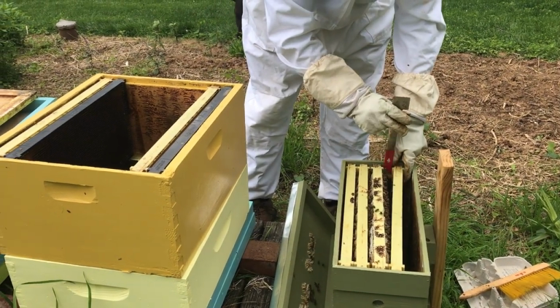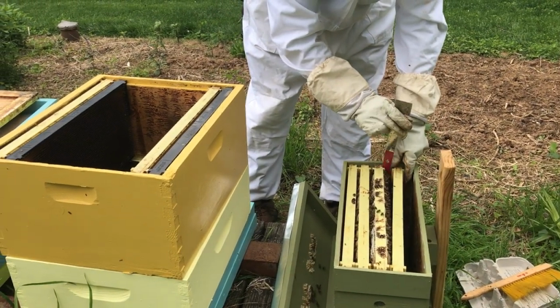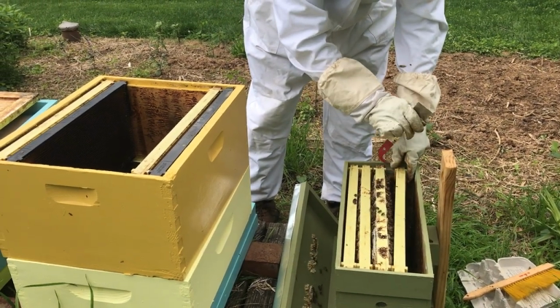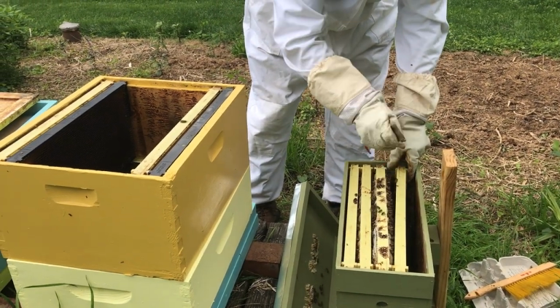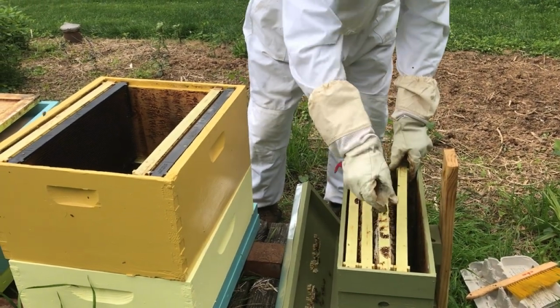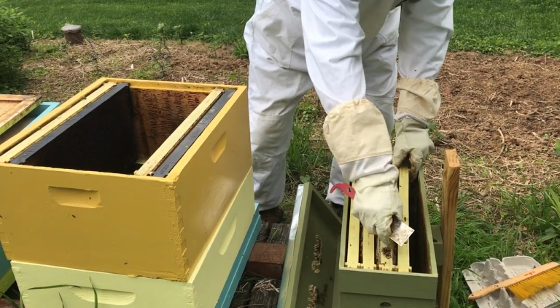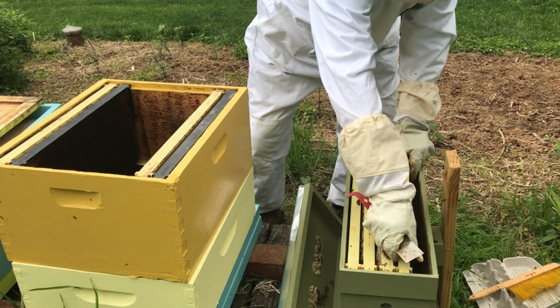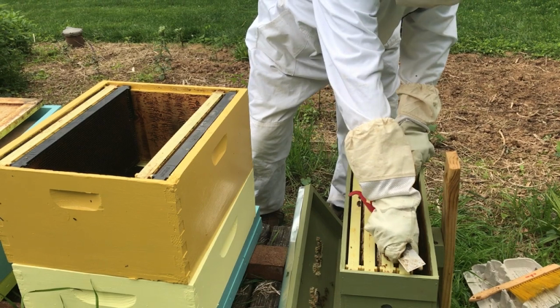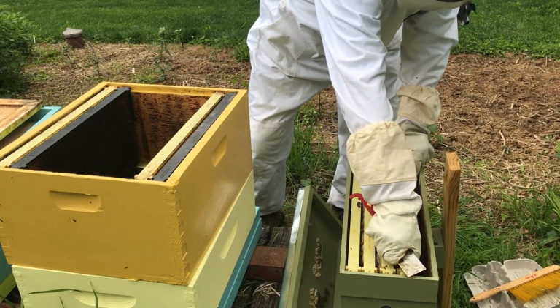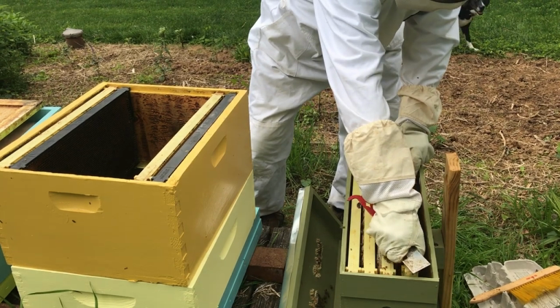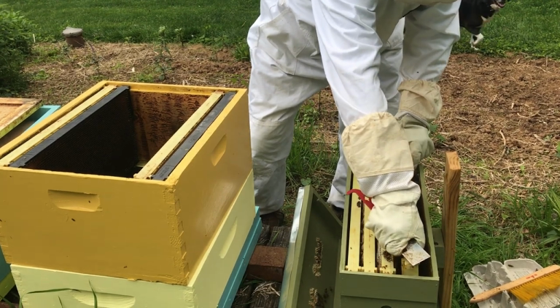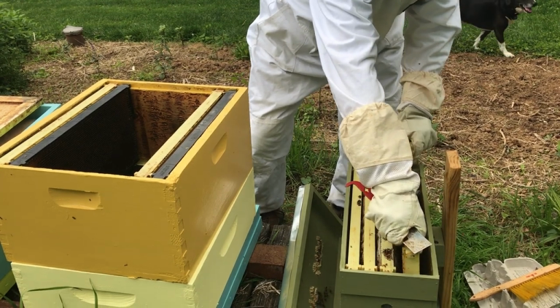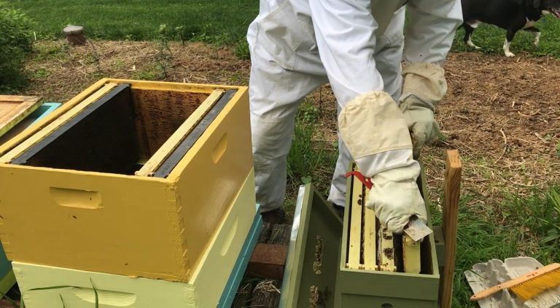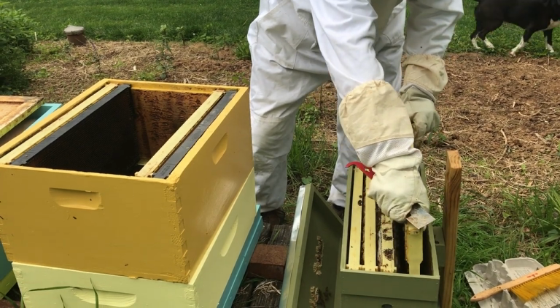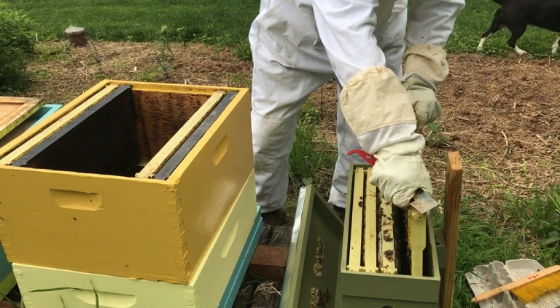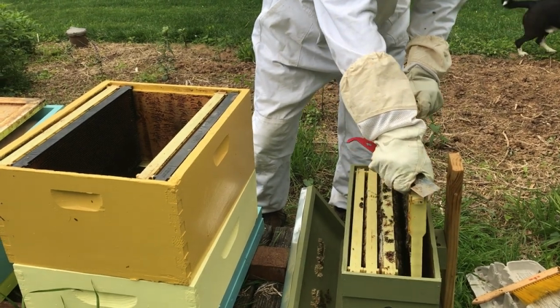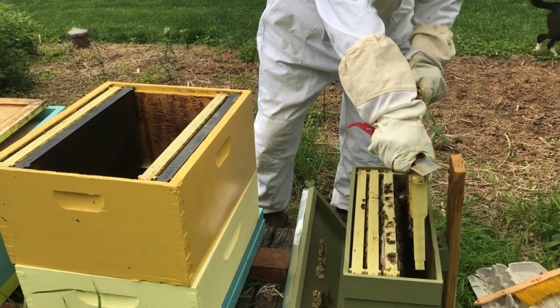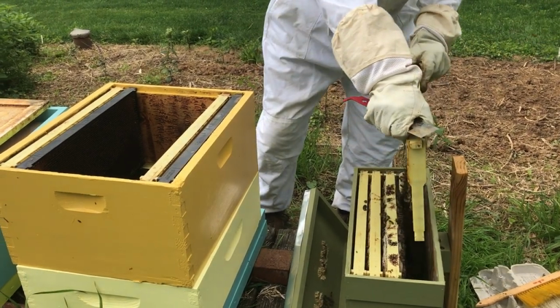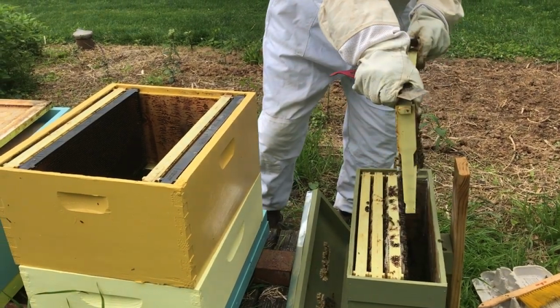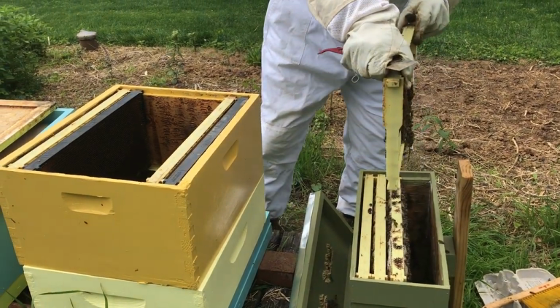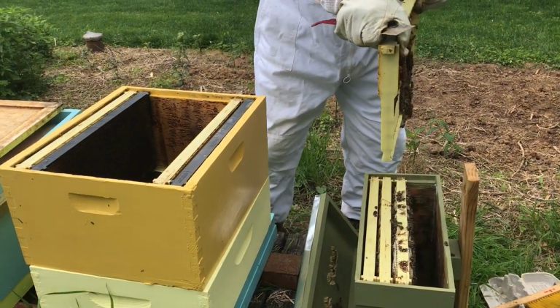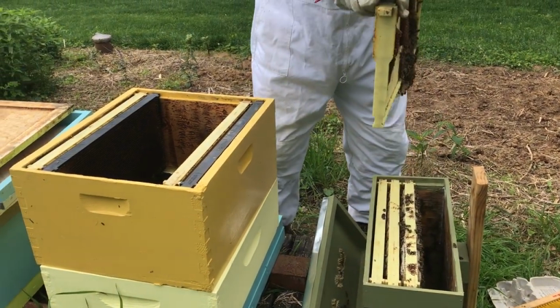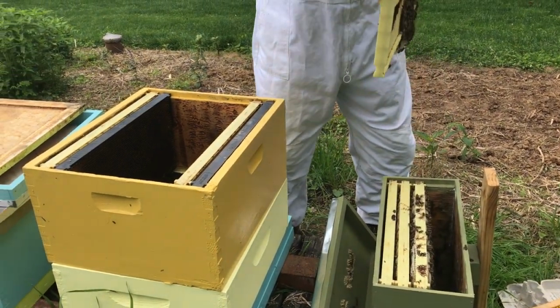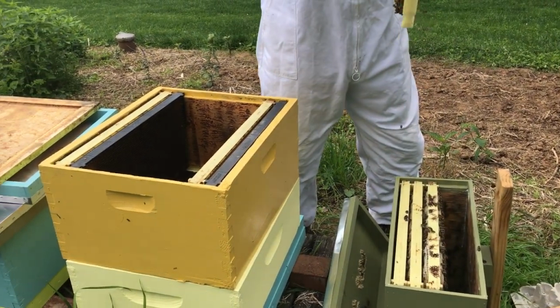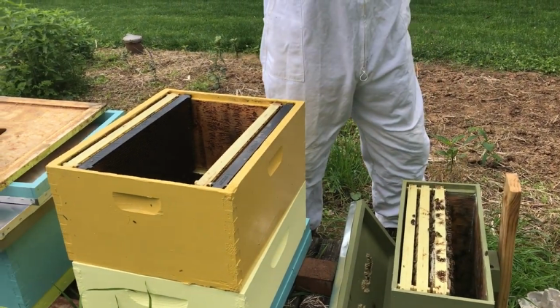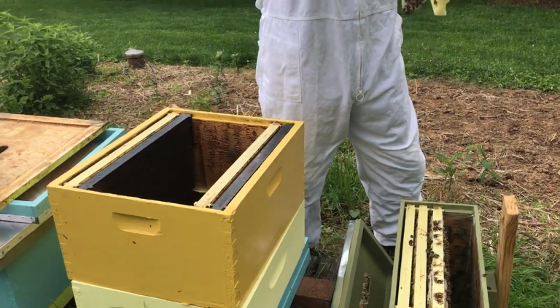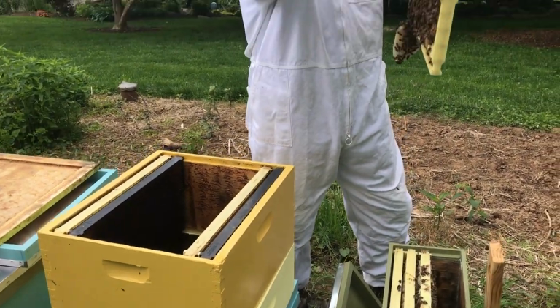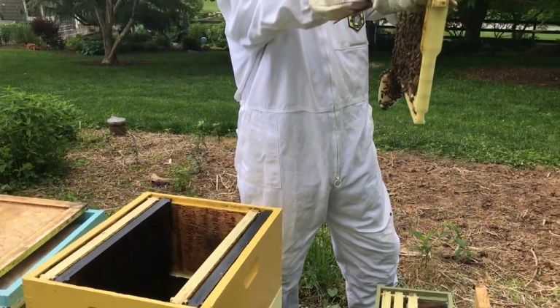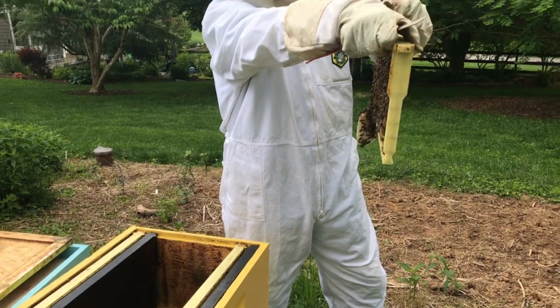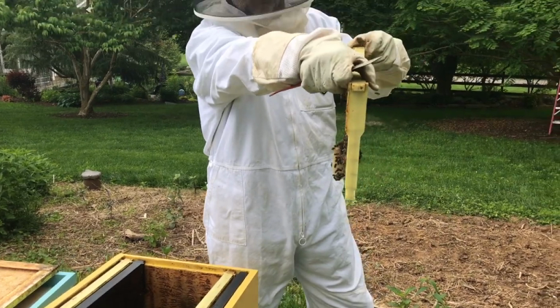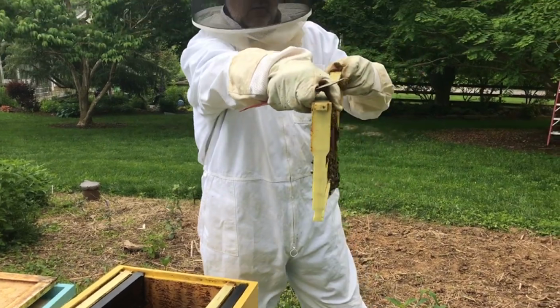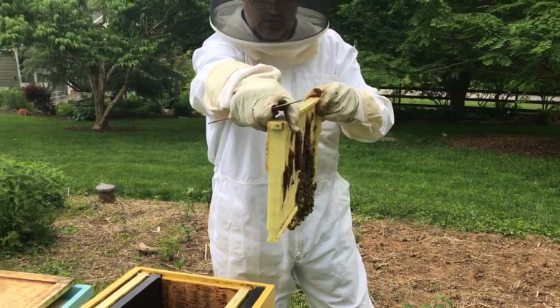I'm transferring five frames from a swarm box into a hive deep.